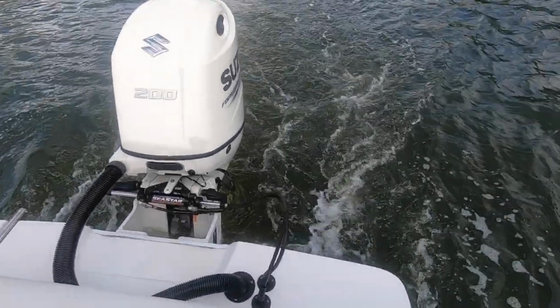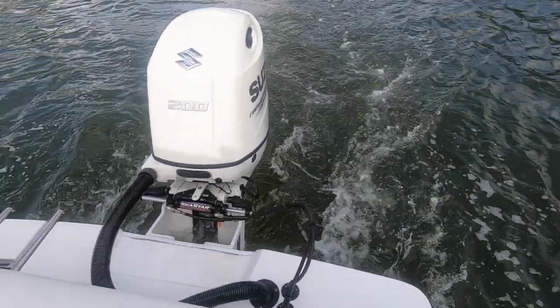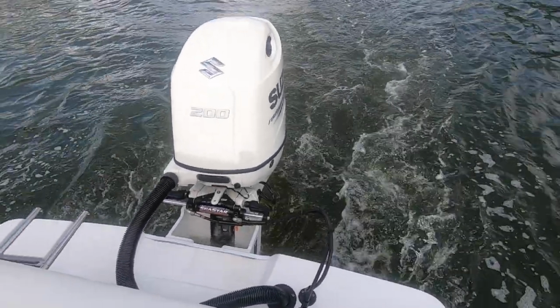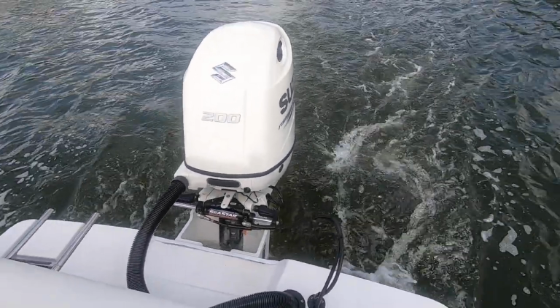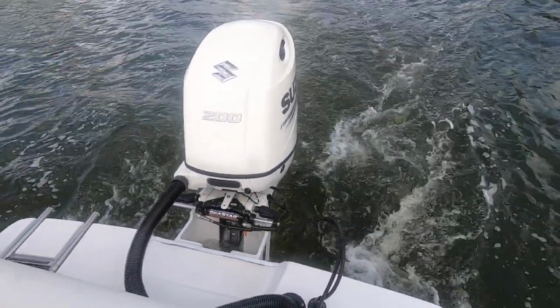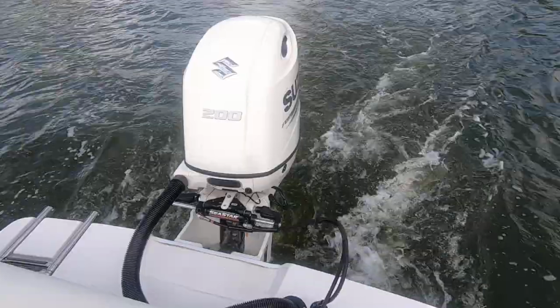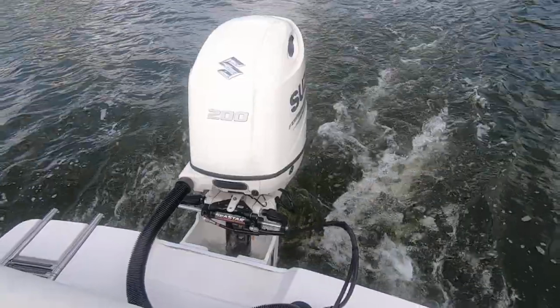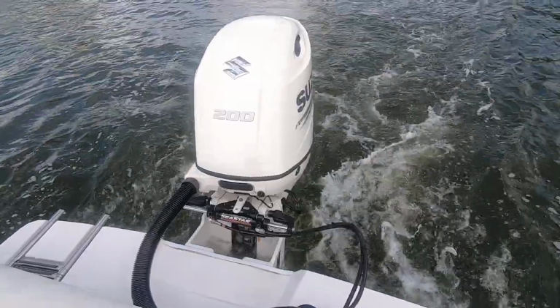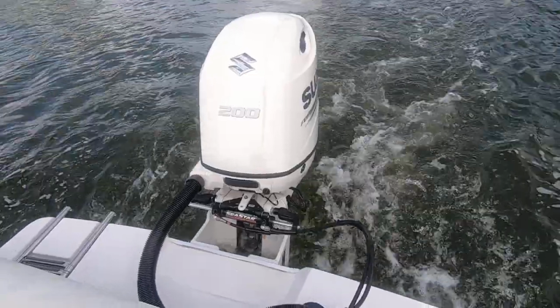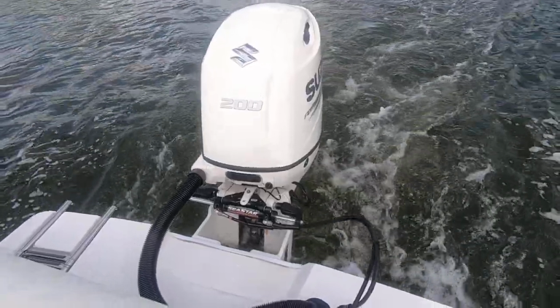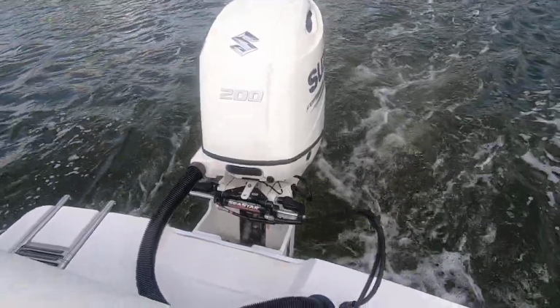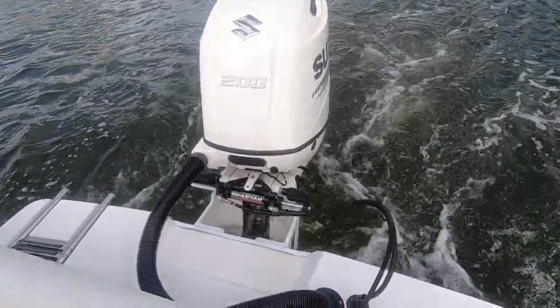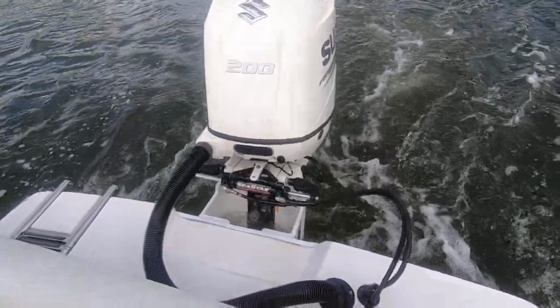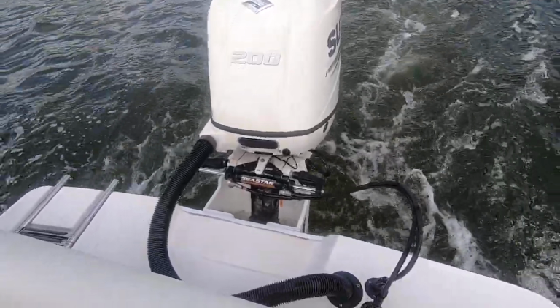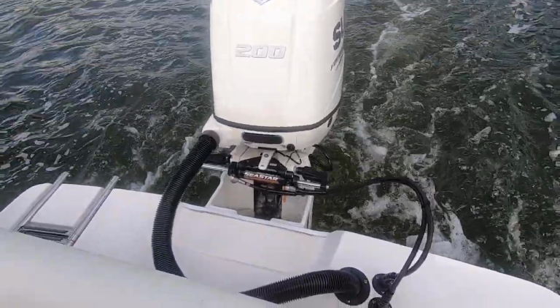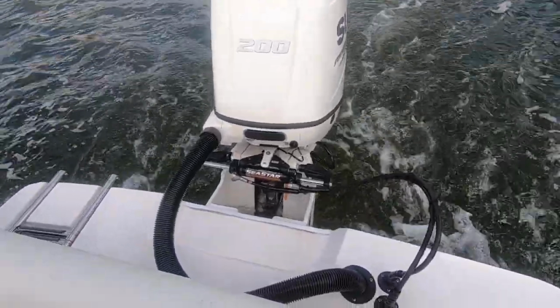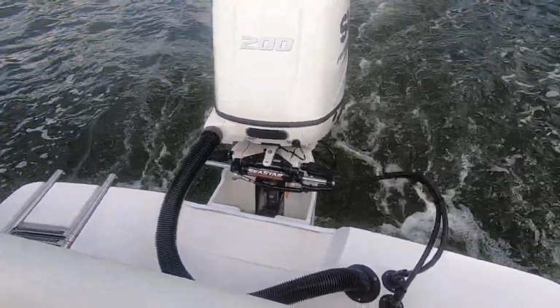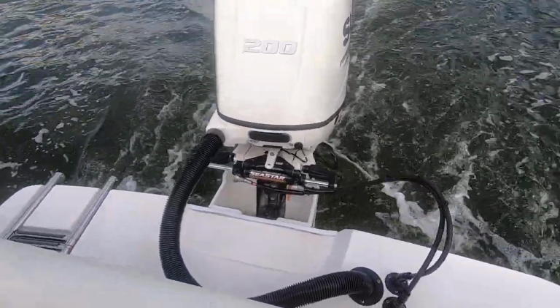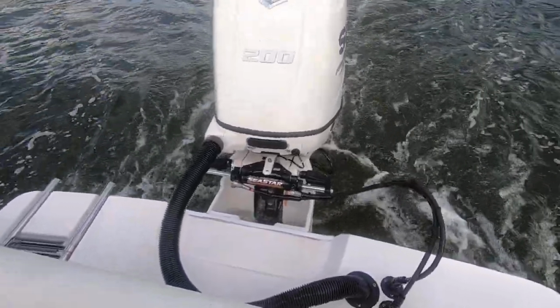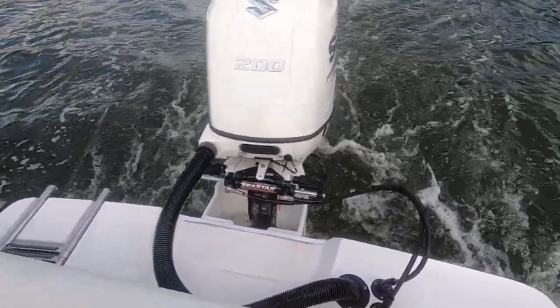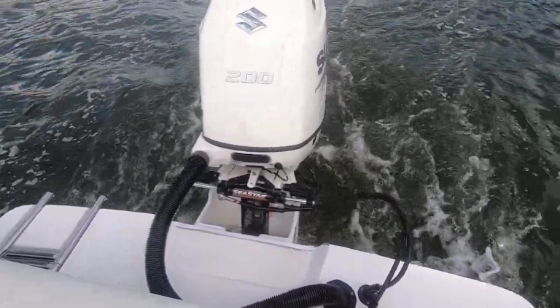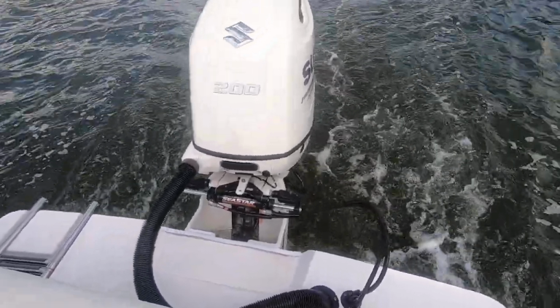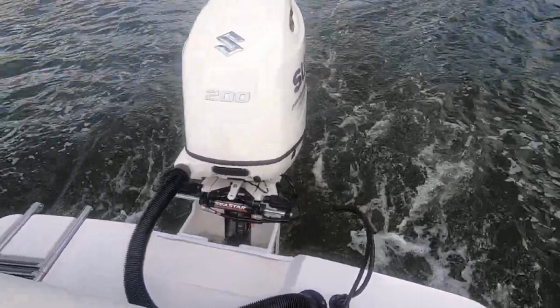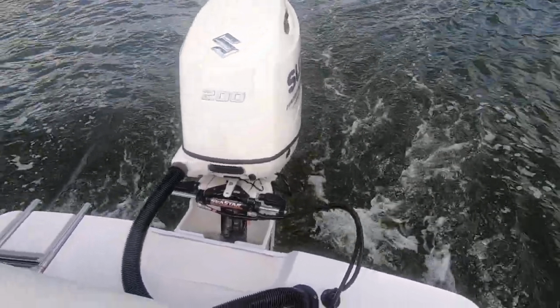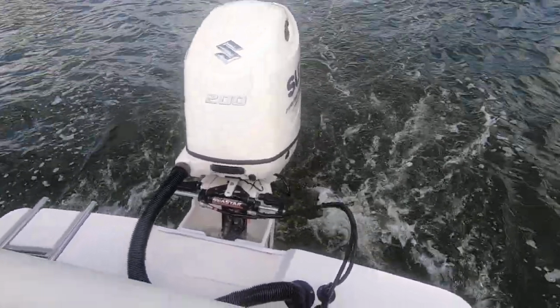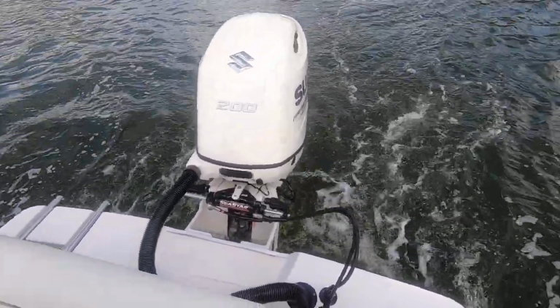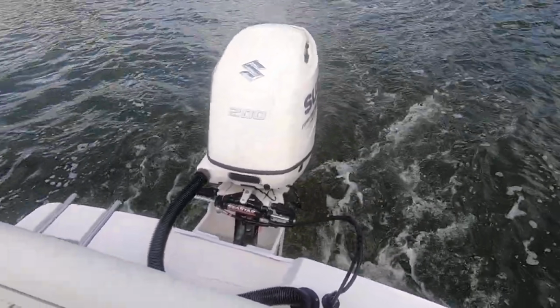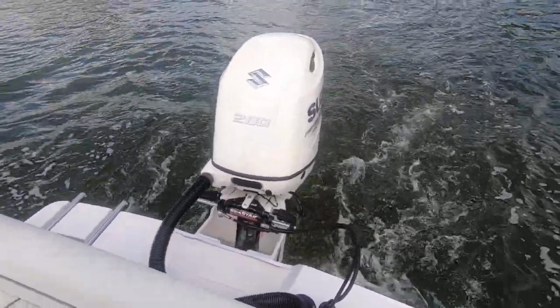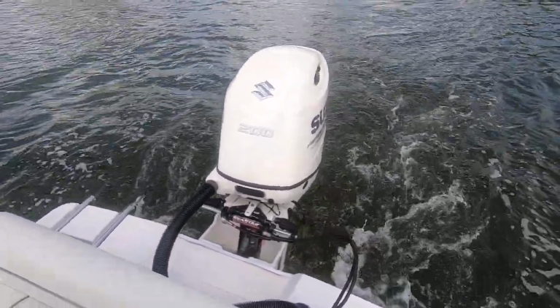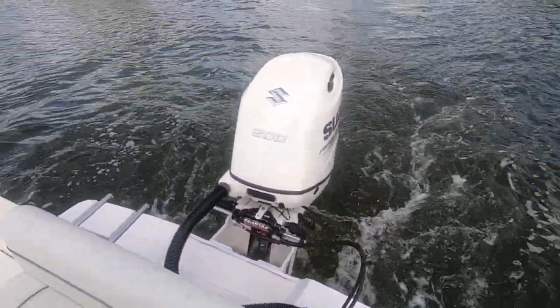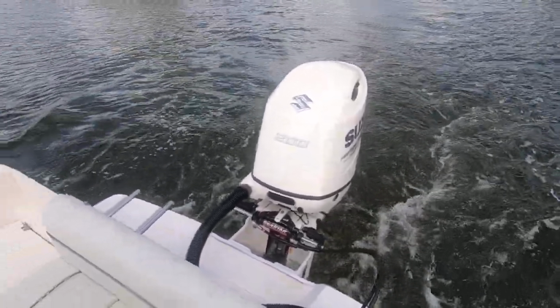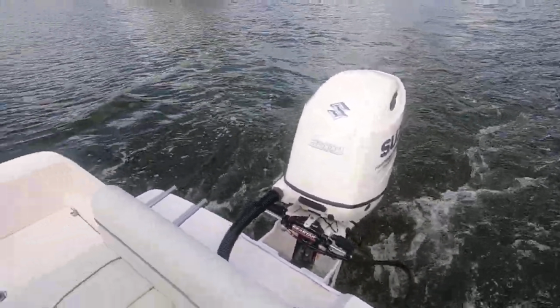Powered by a Suzuki 200 with hydraulic steering. Like I said, only 10 hours on it.